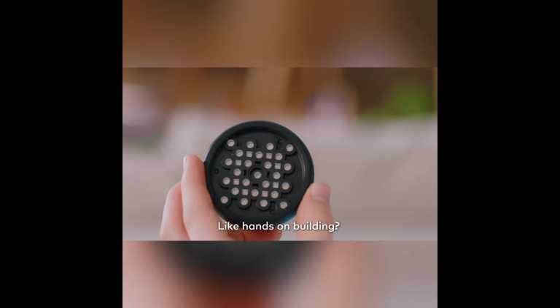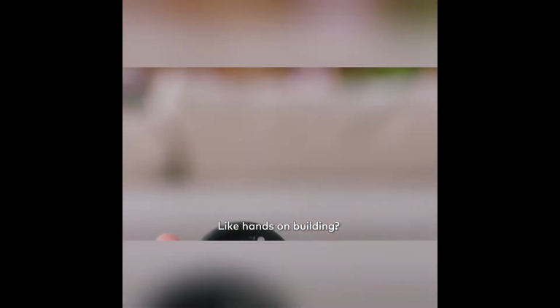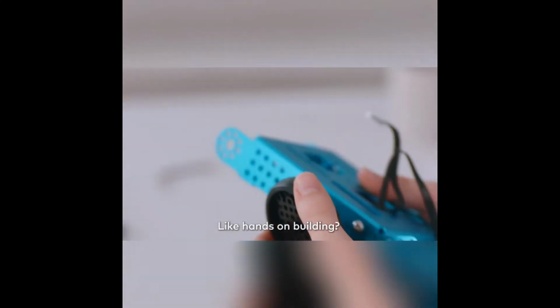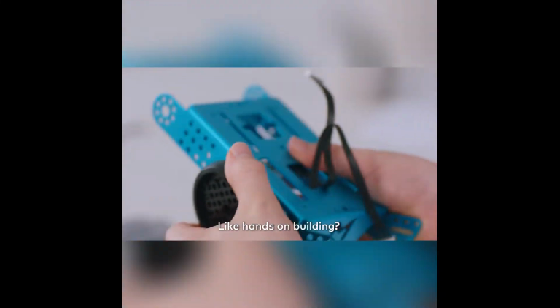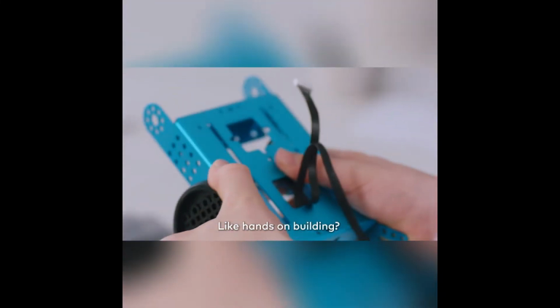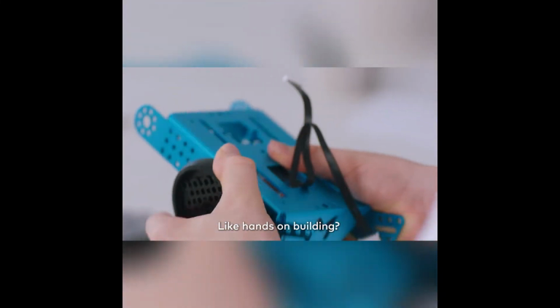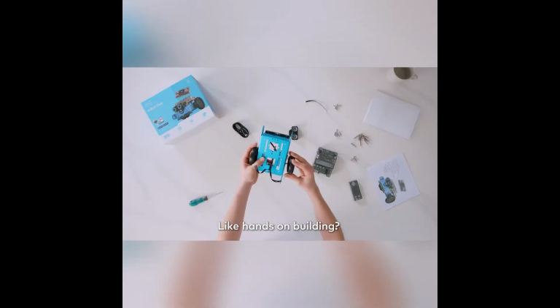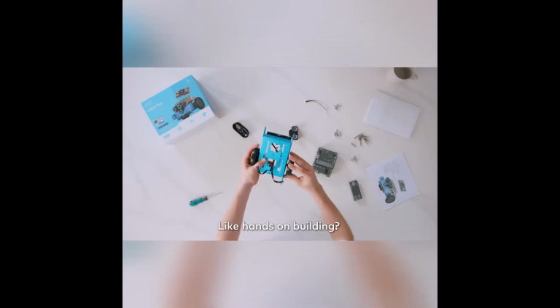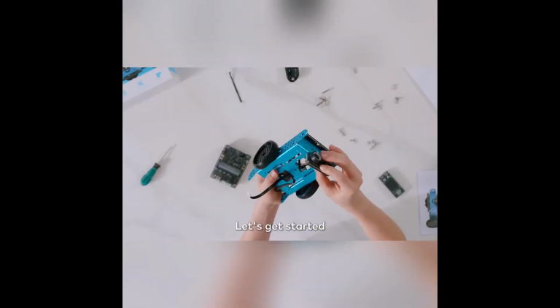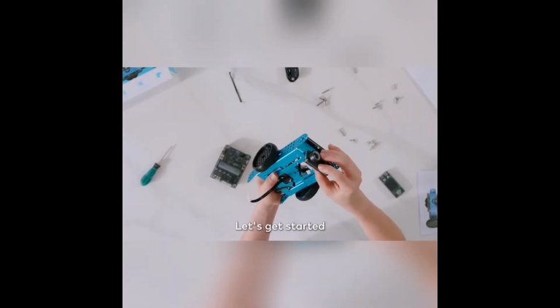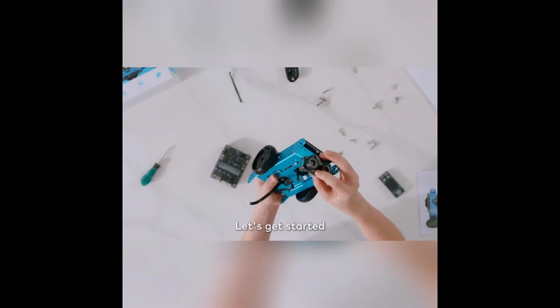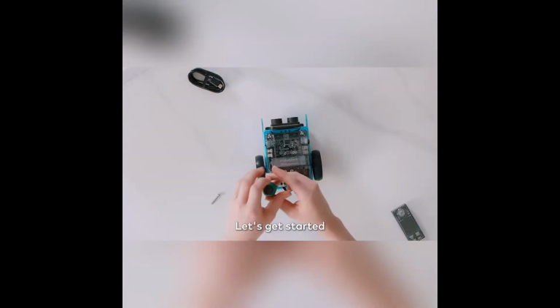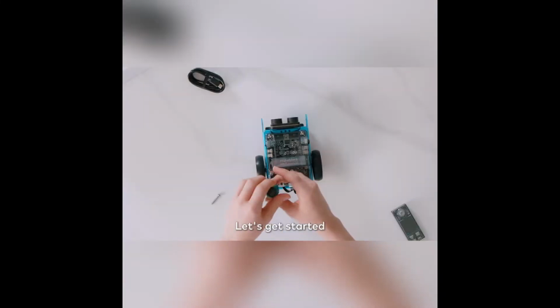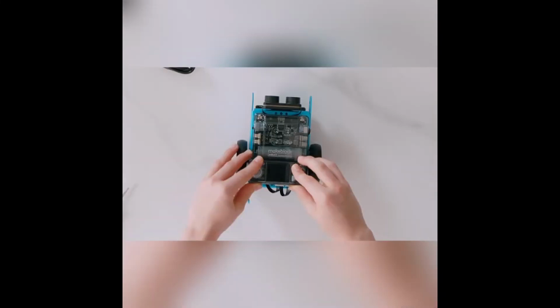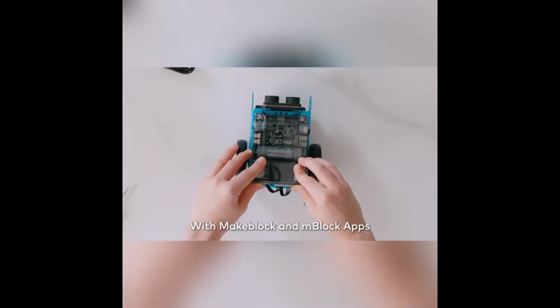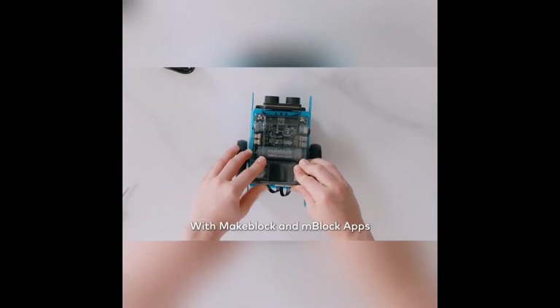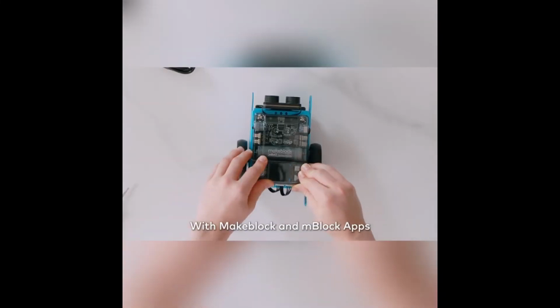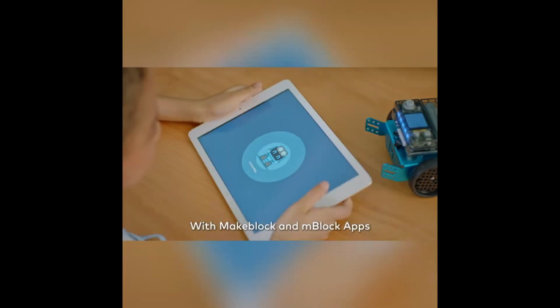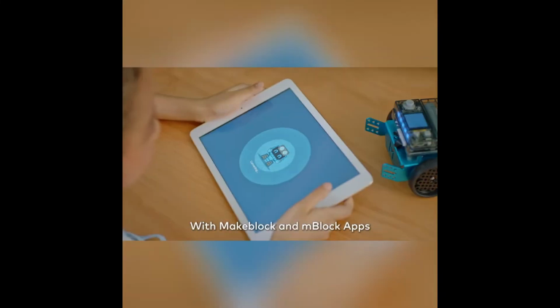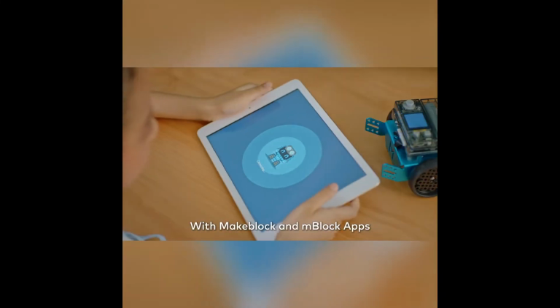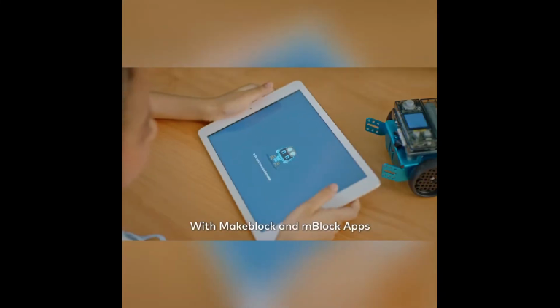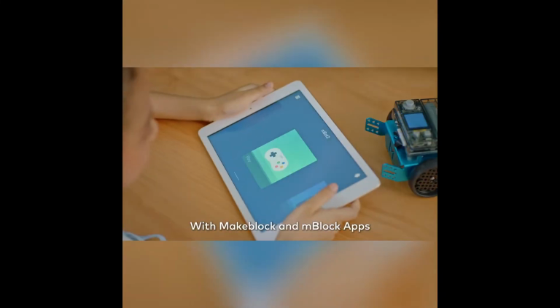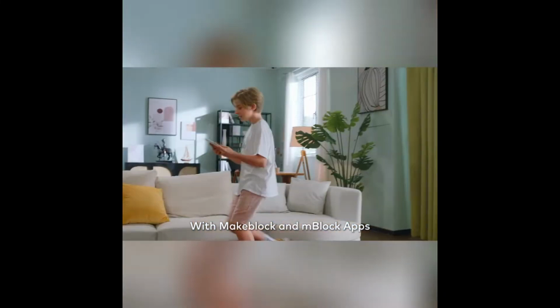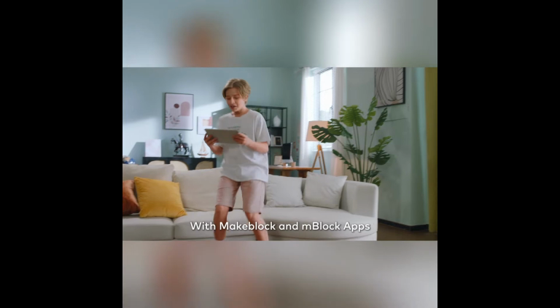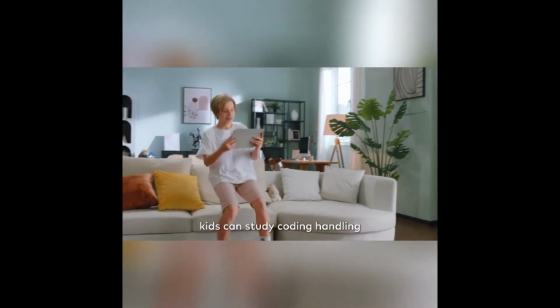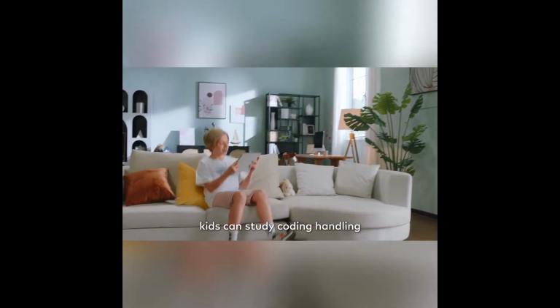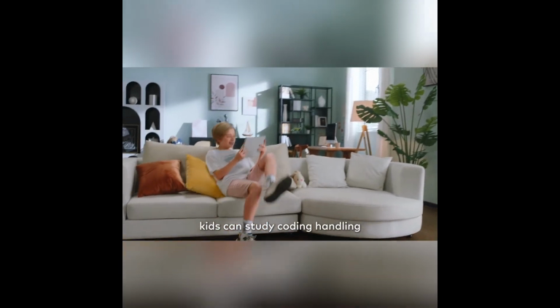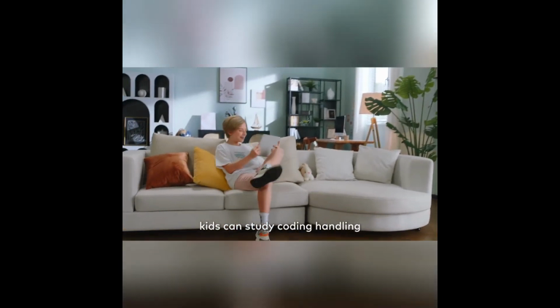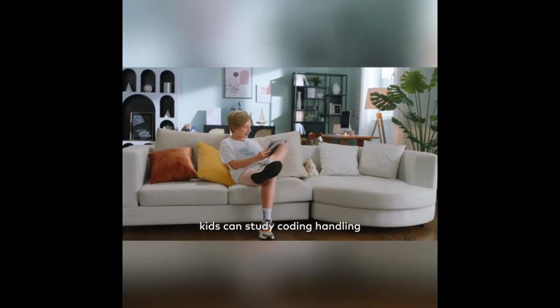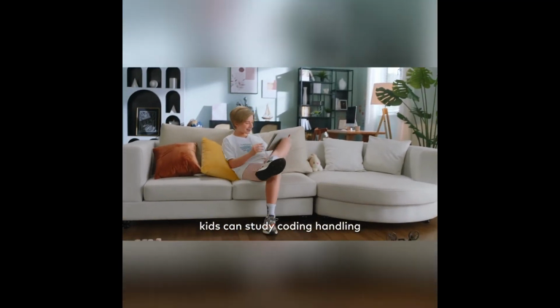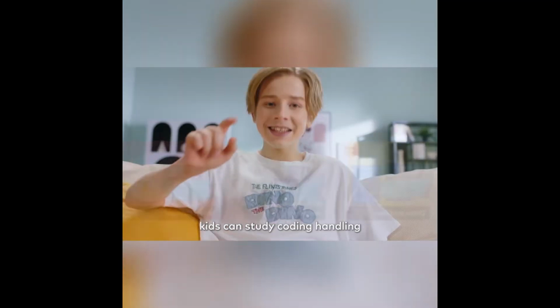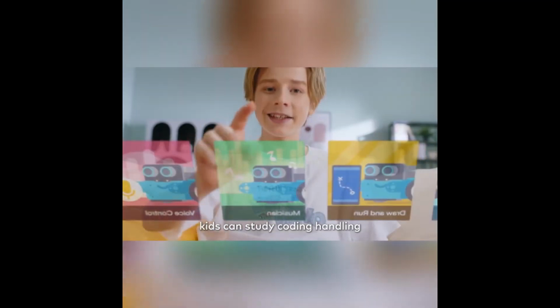Like hands-on building? Let's get started. With MakeBlock and M-Block apps, kids can study coding handily.